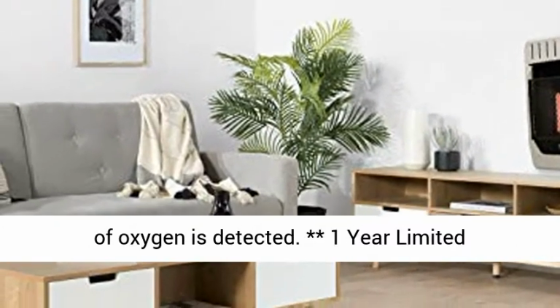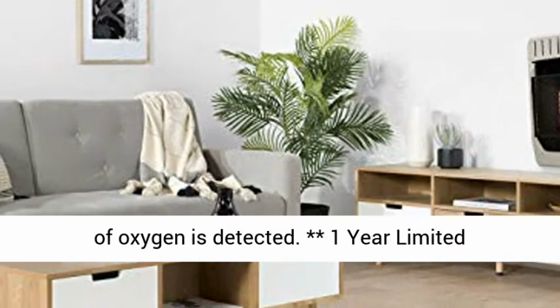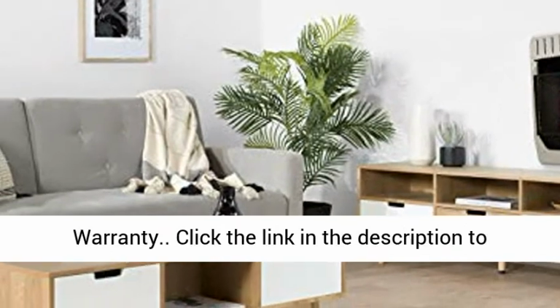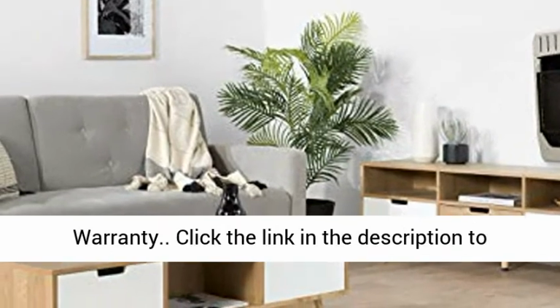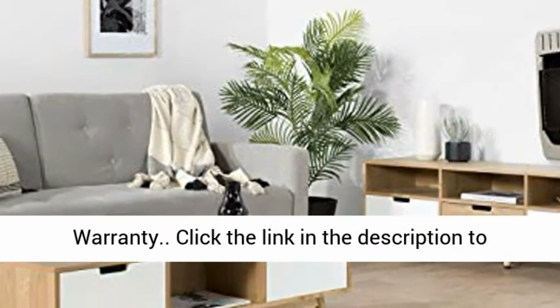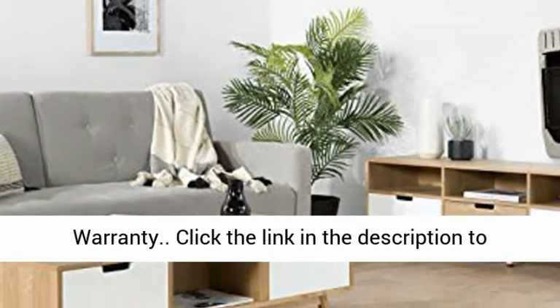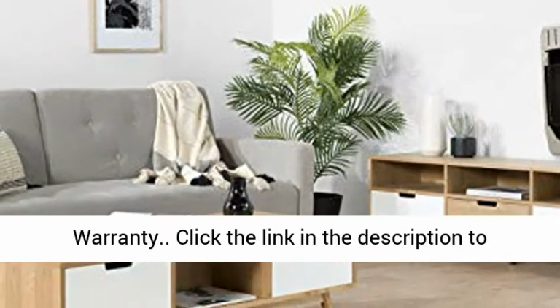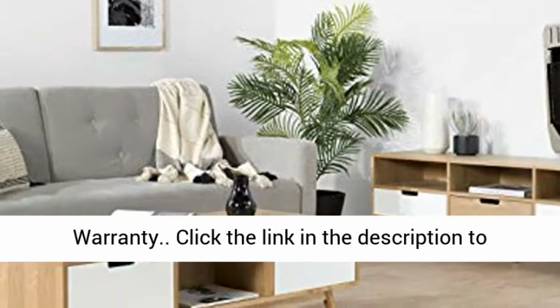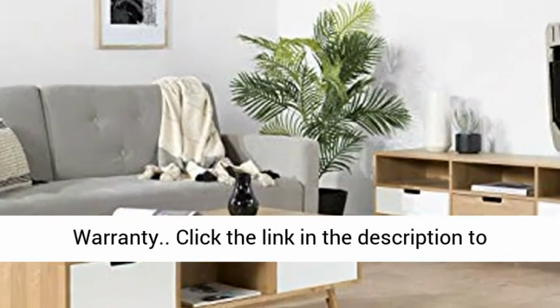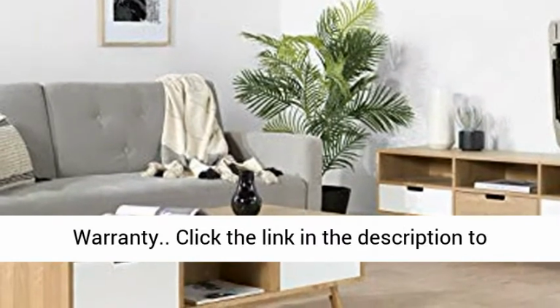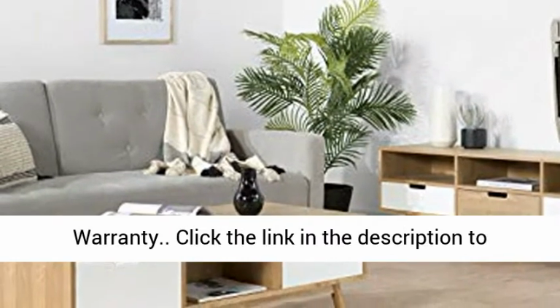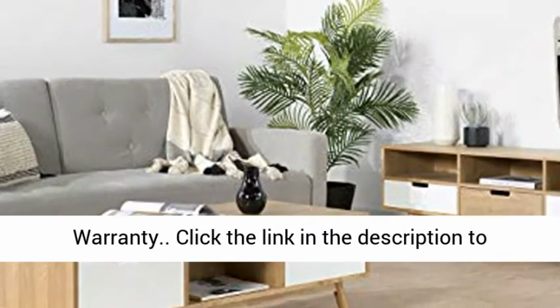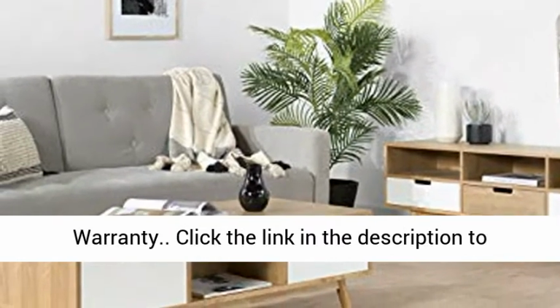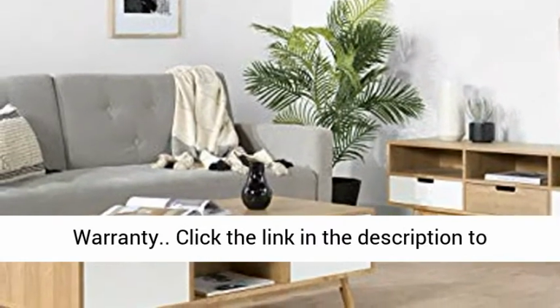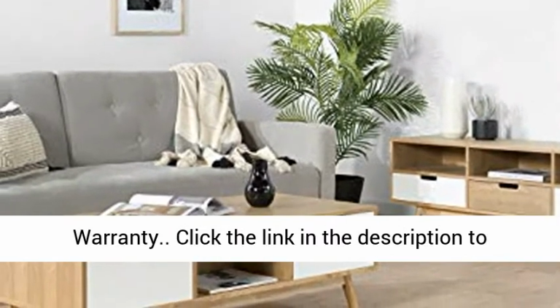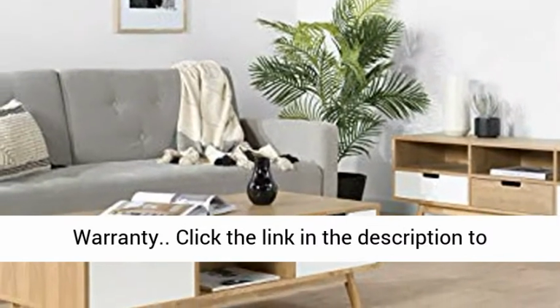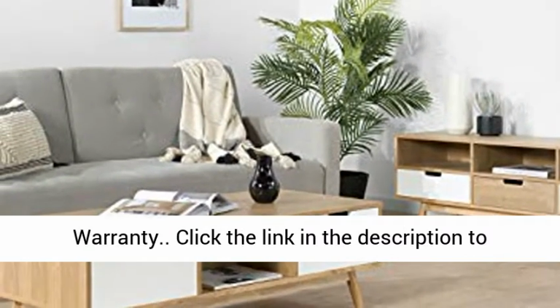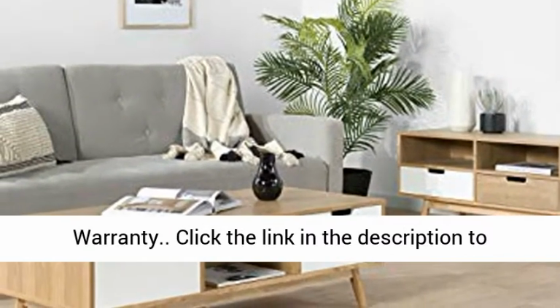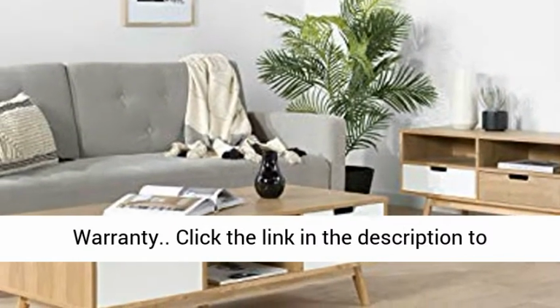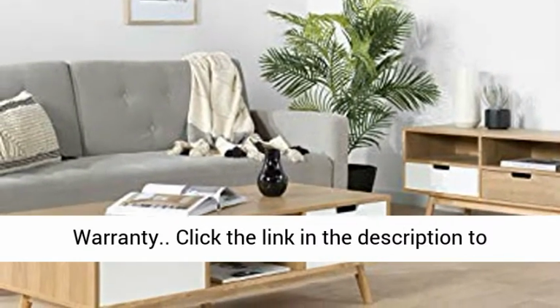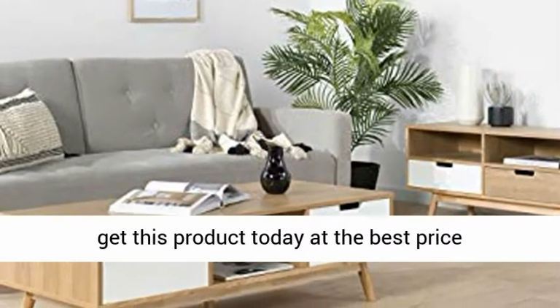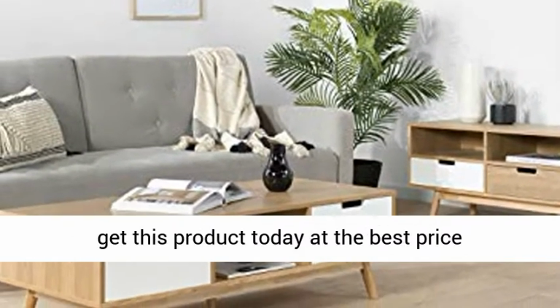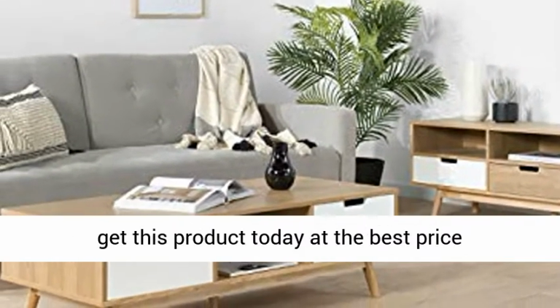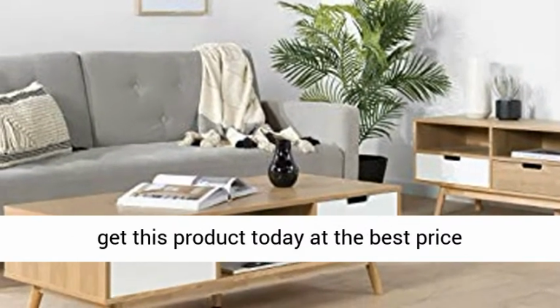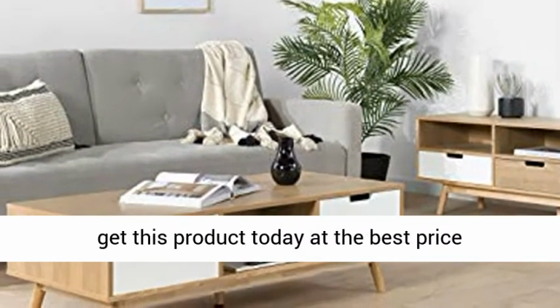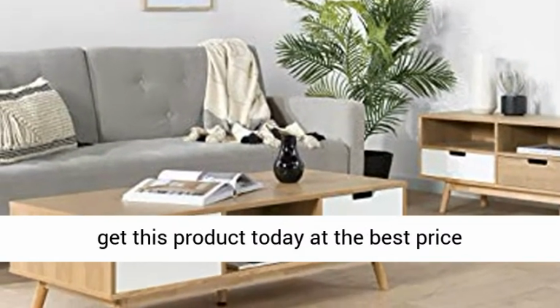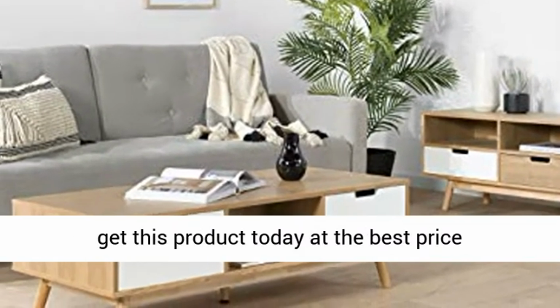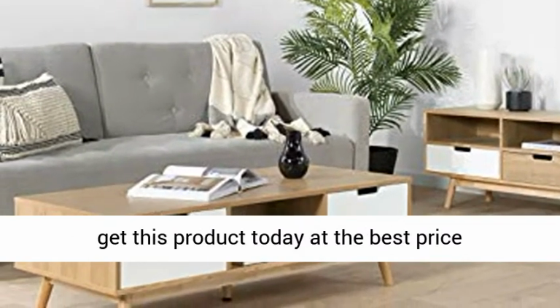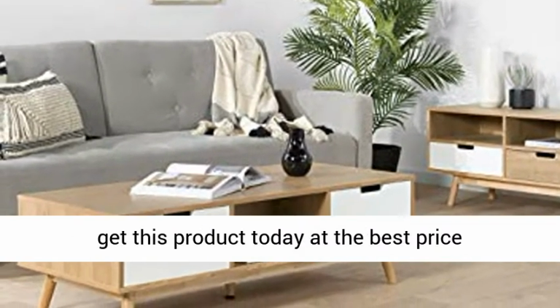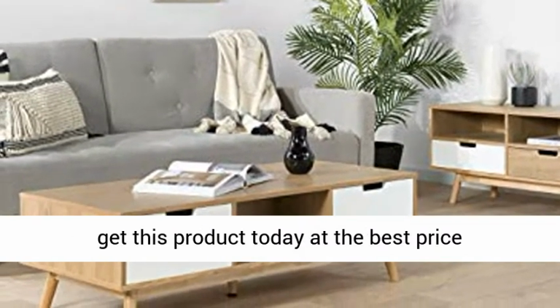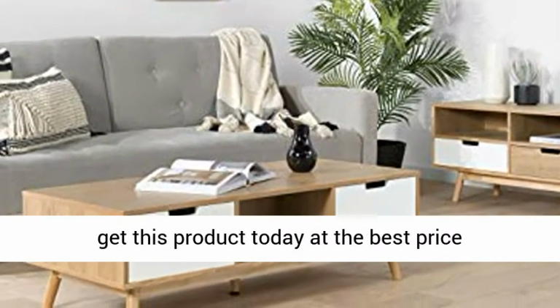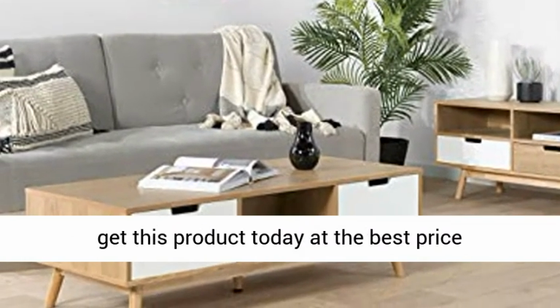One year limited warranty. Click the link in the description to get this product today at the best price.